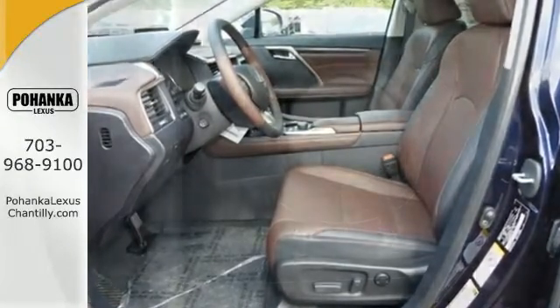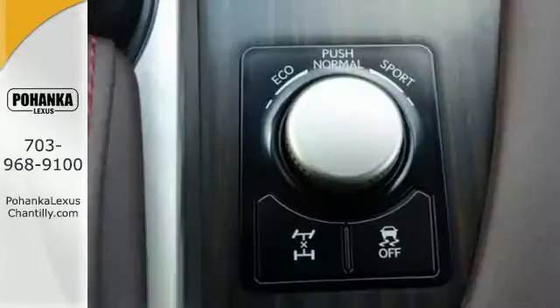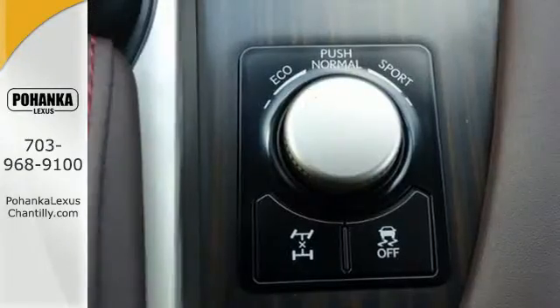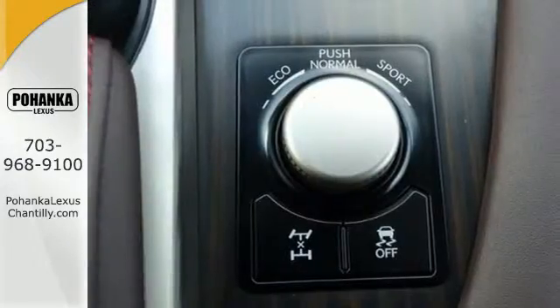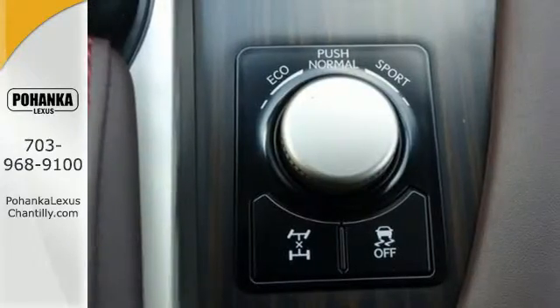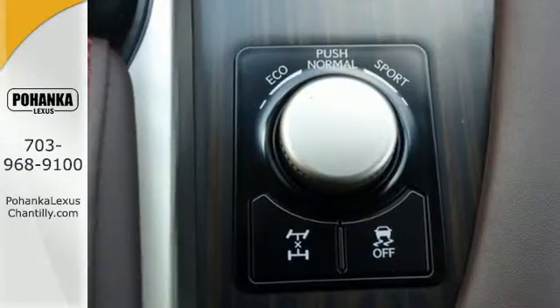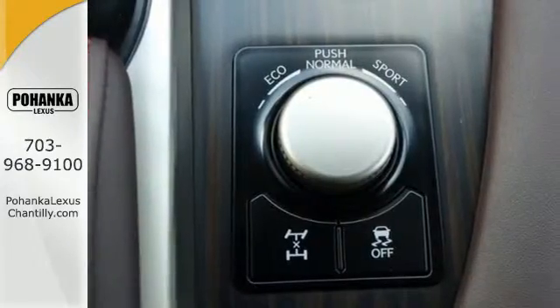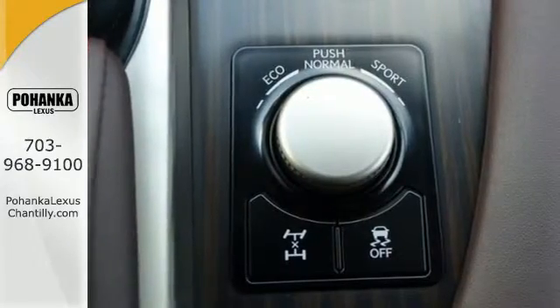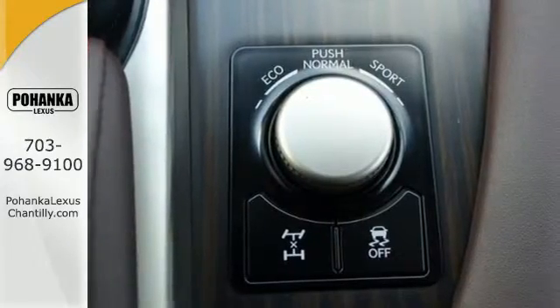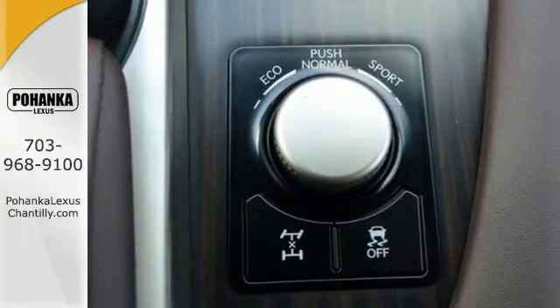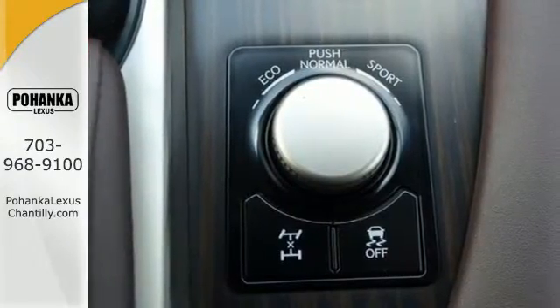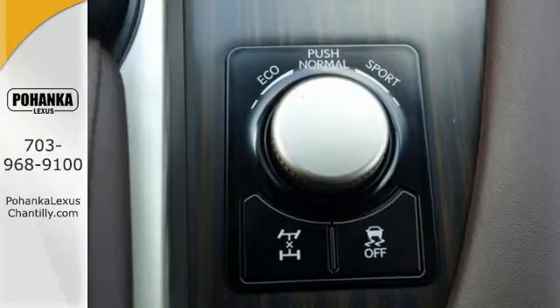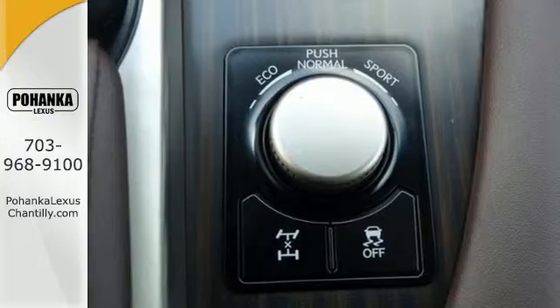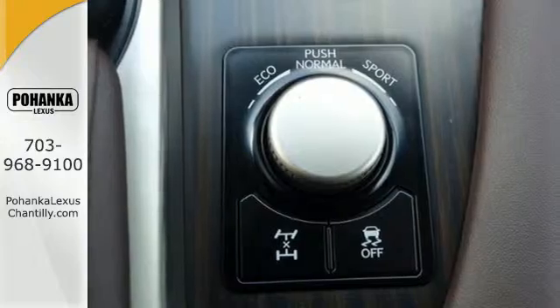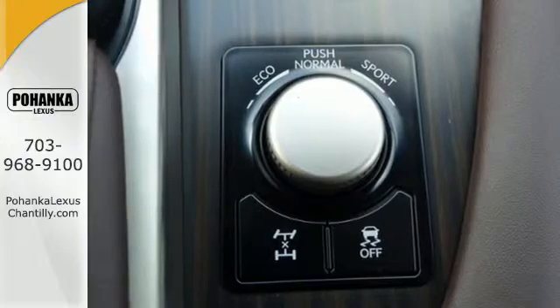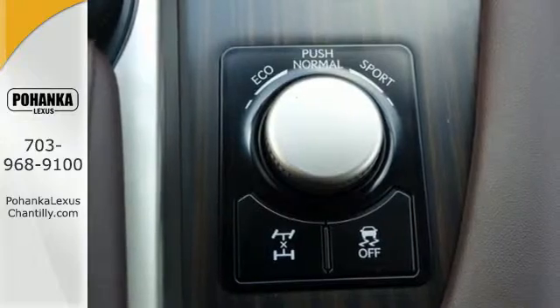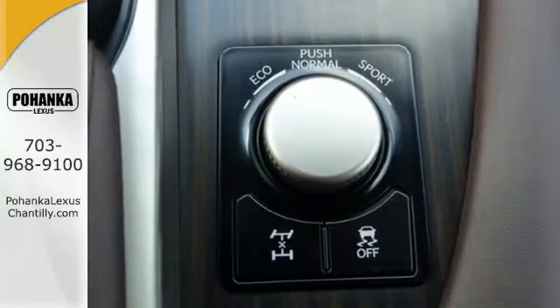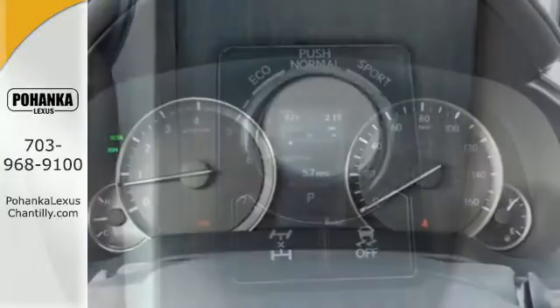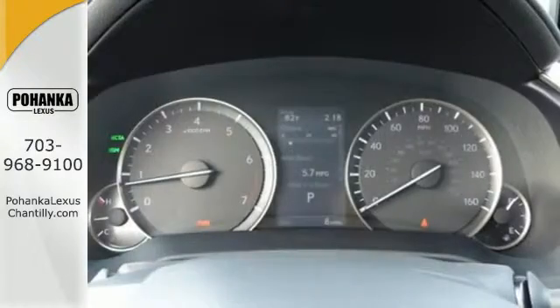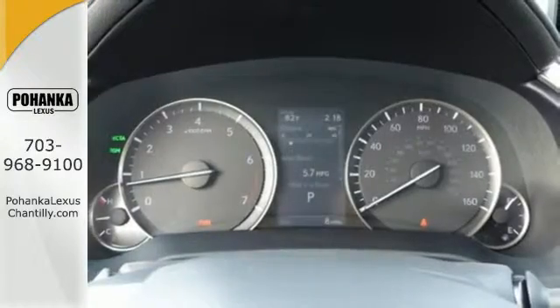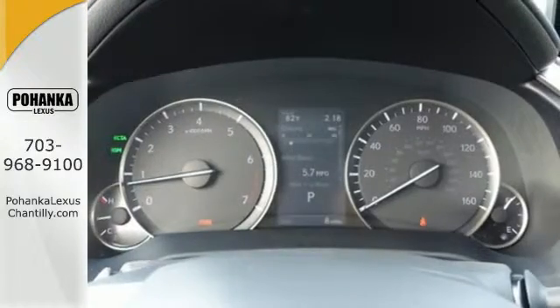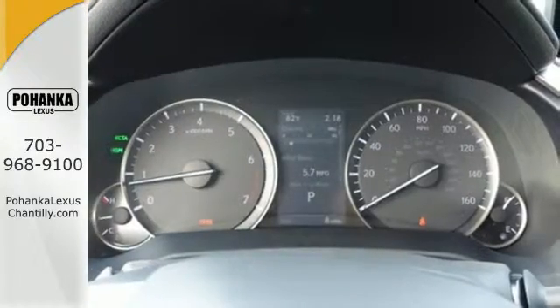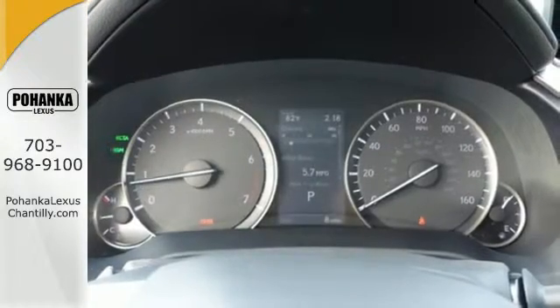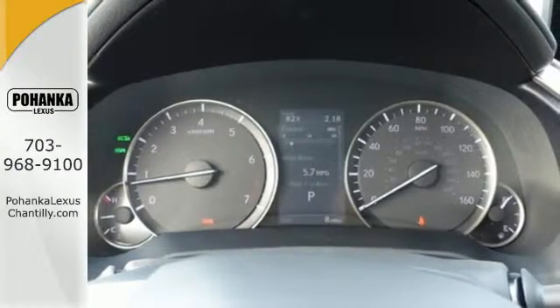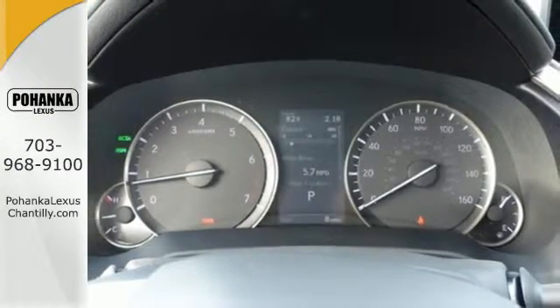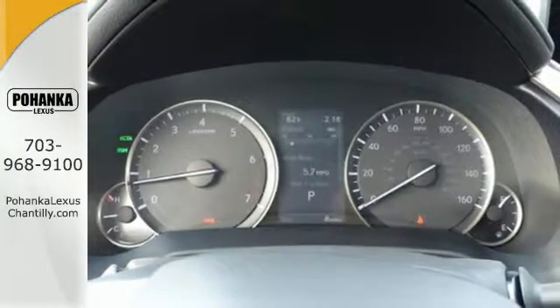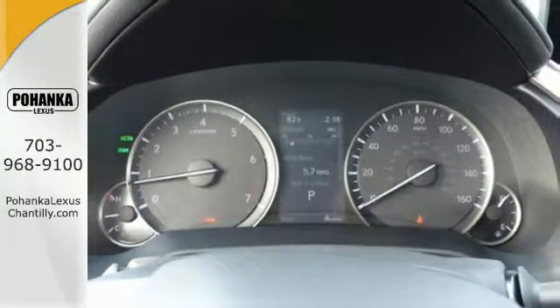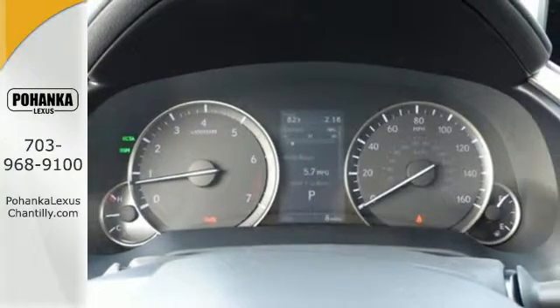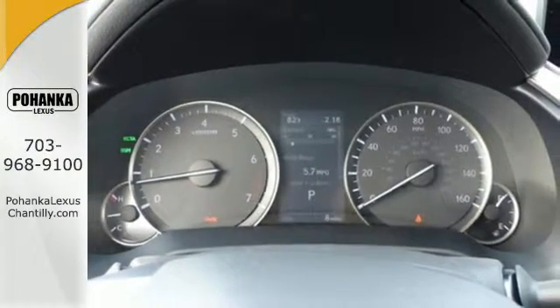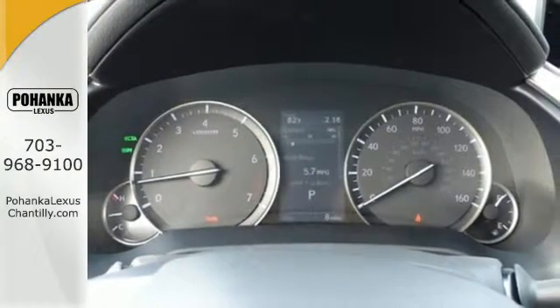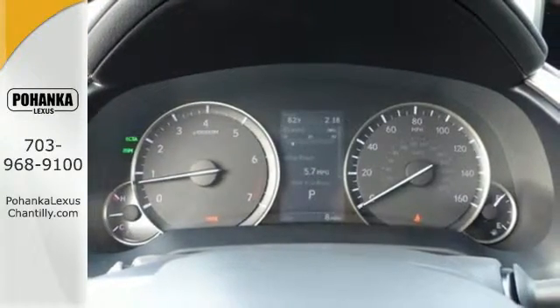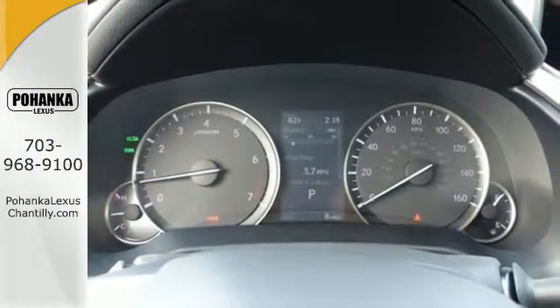The center console has USB ports to keep you charged and connected, and subscription-free traffic and weather eliminates surprises along the way.